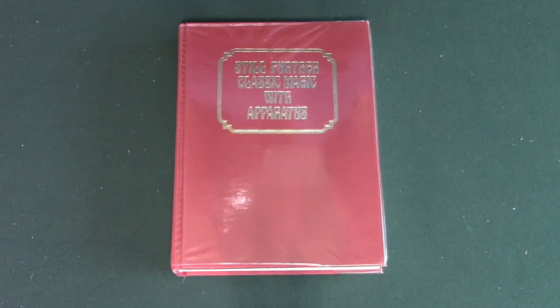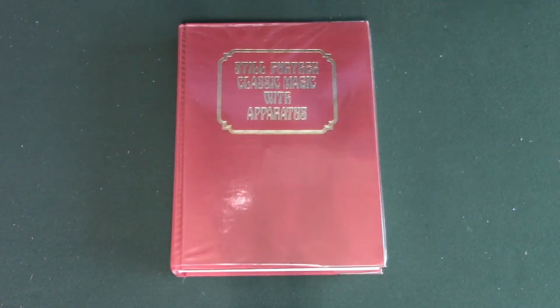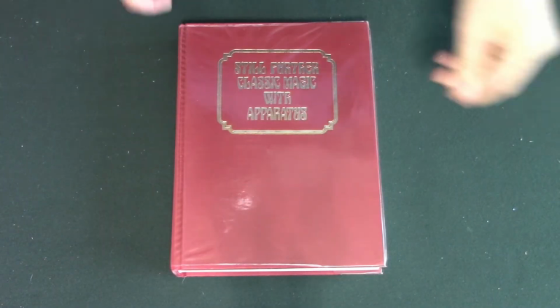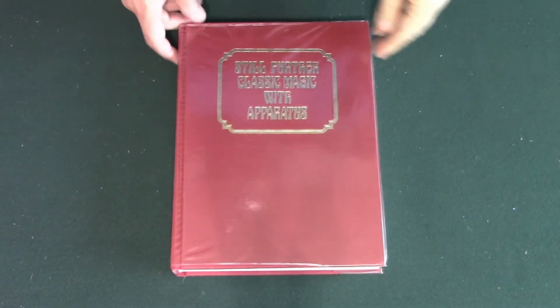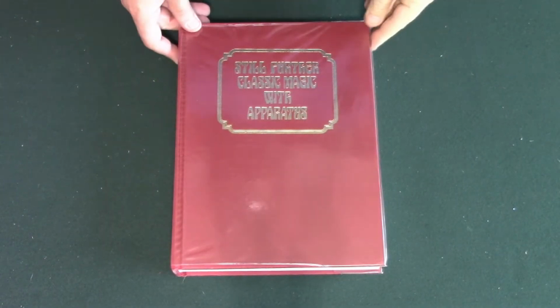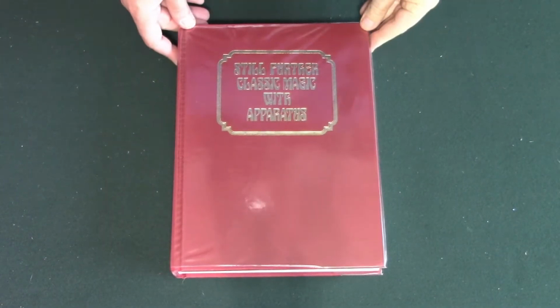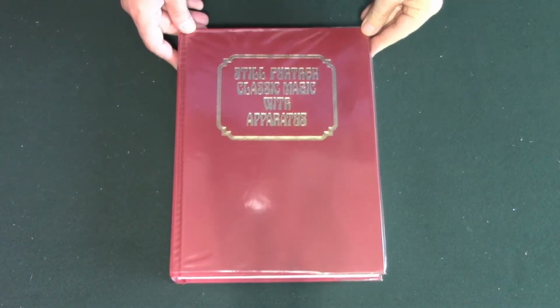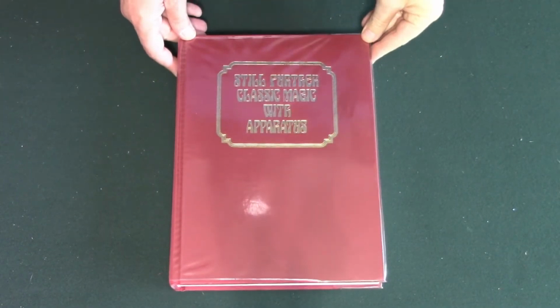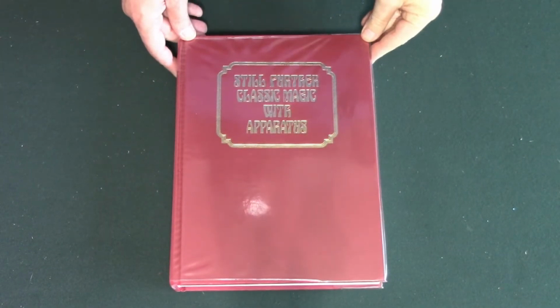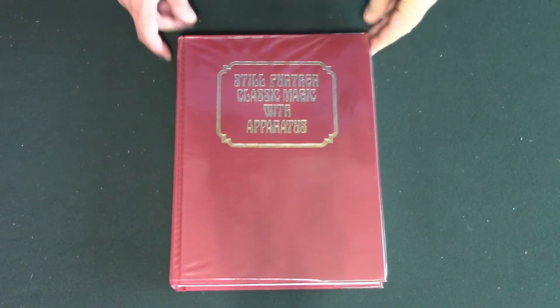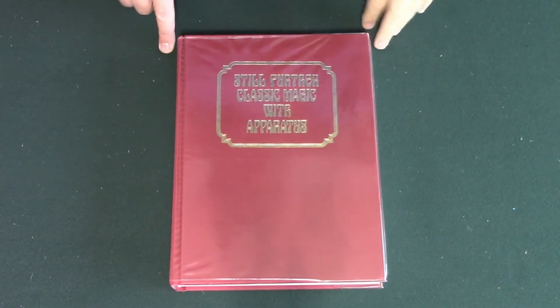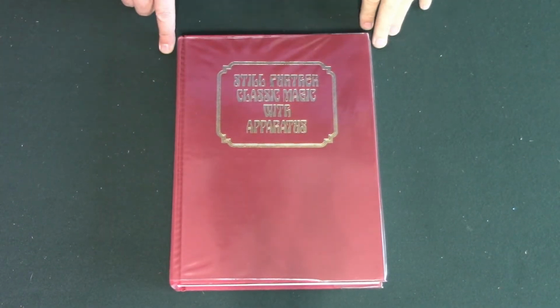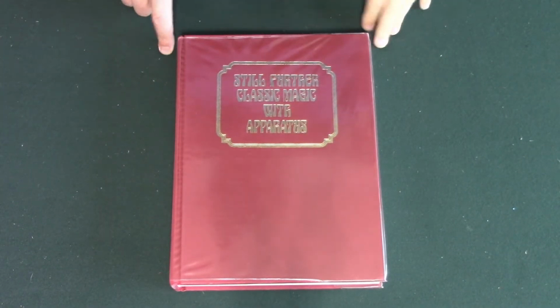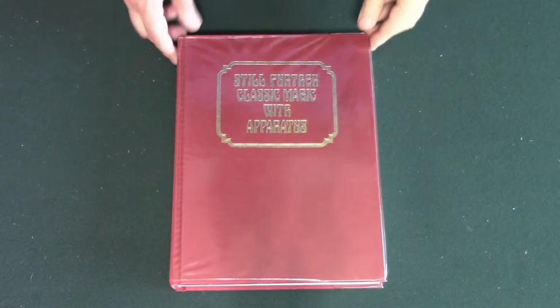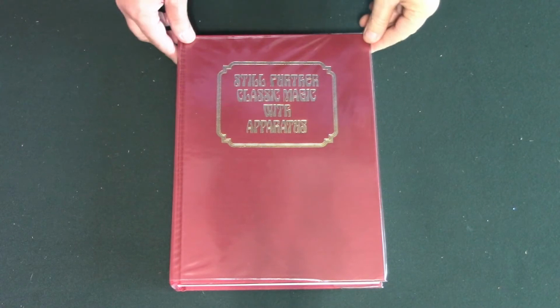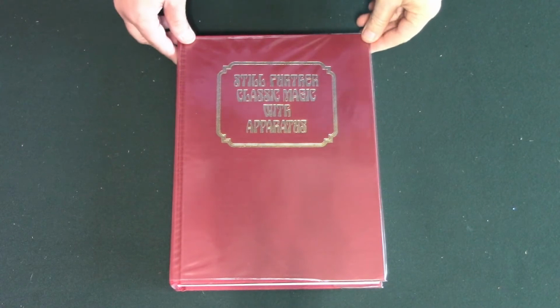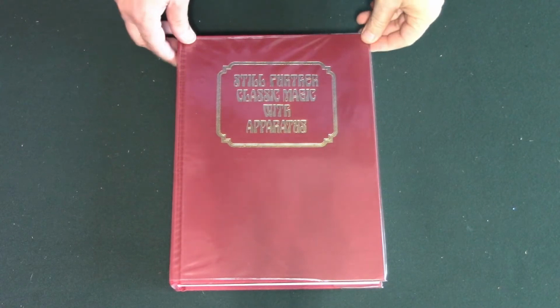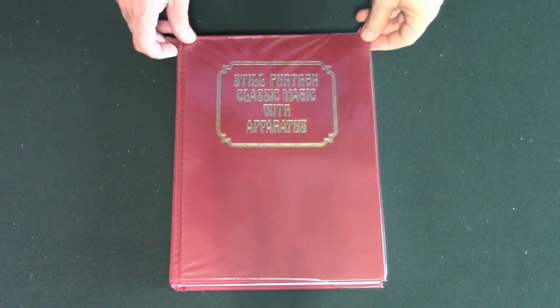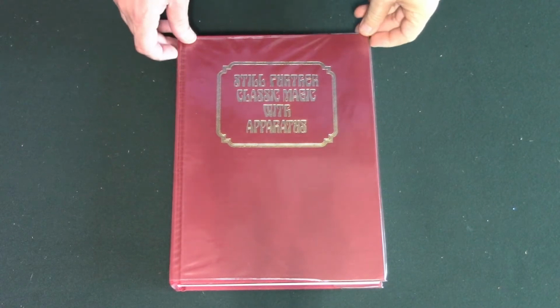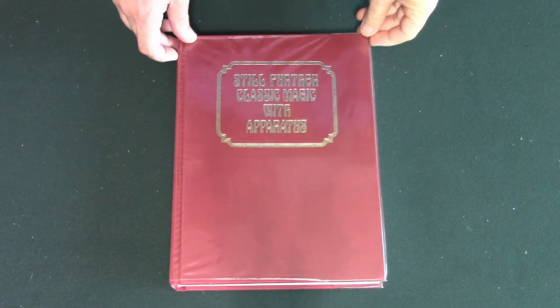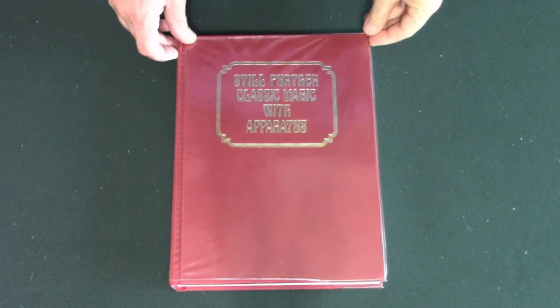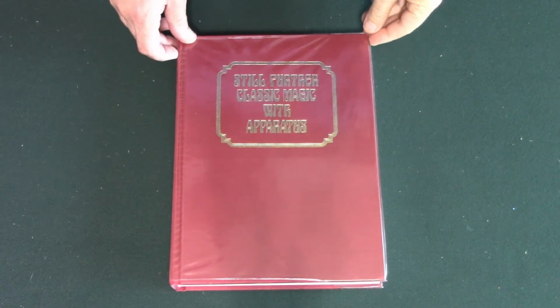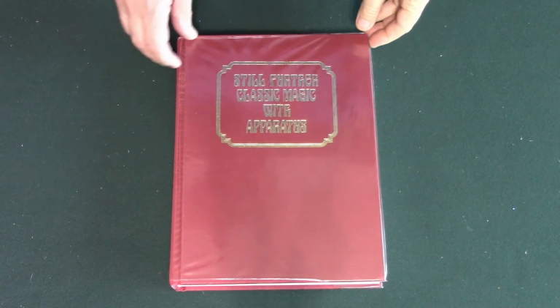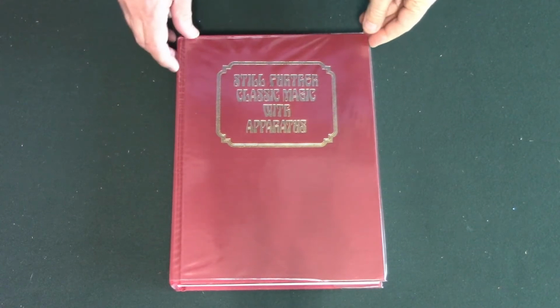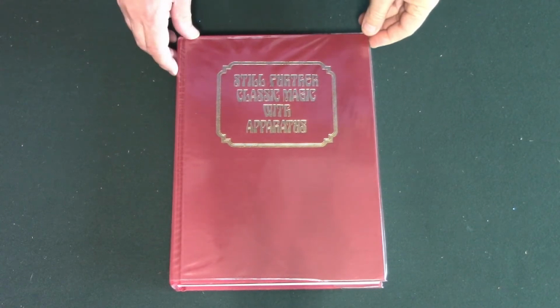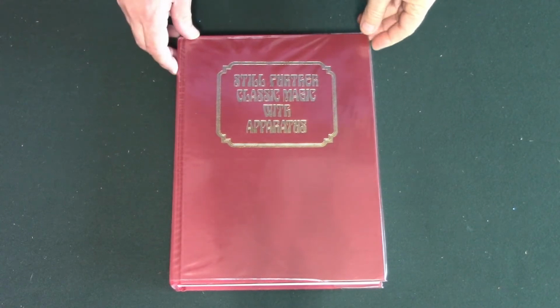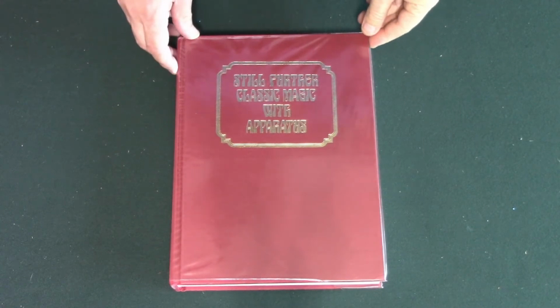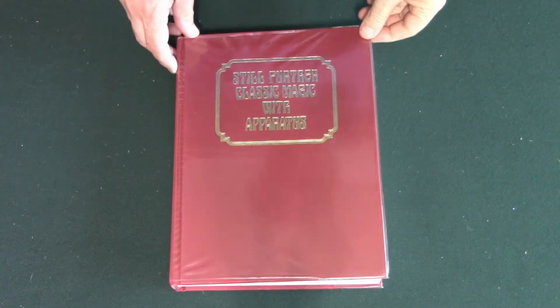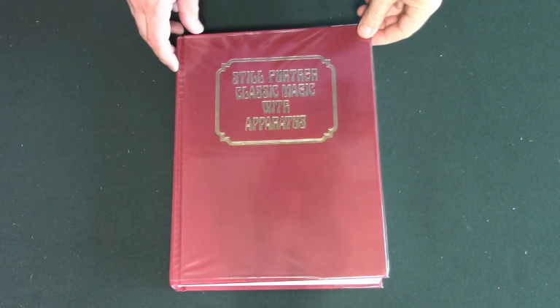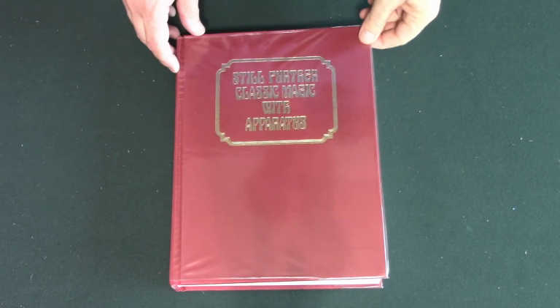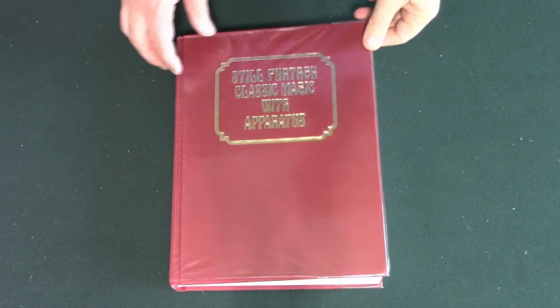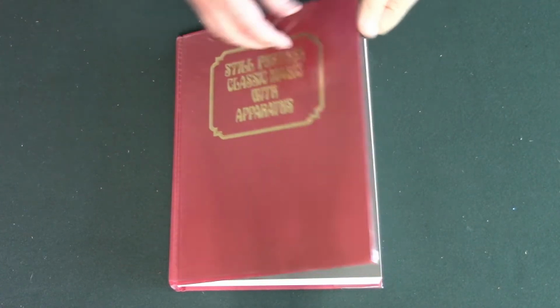This is book five from 1985: Still Further Classic Magic with Apparatus.